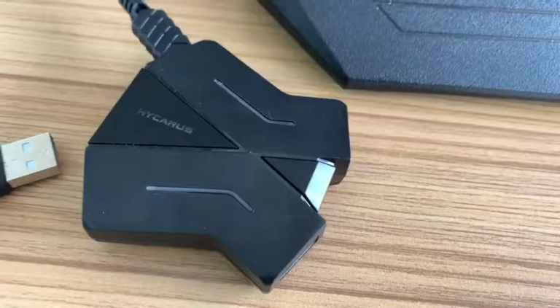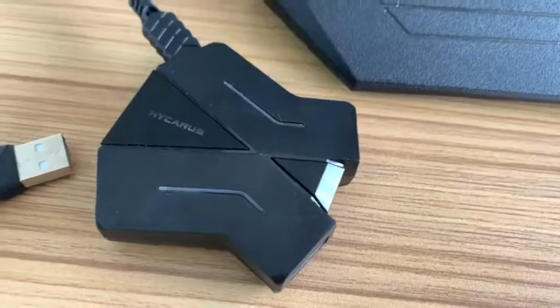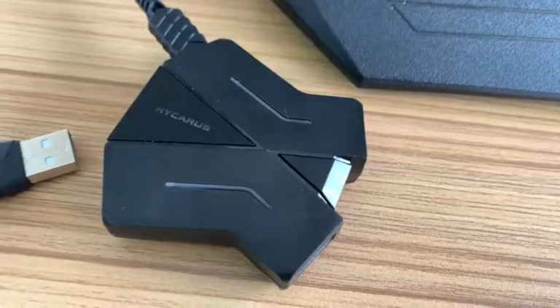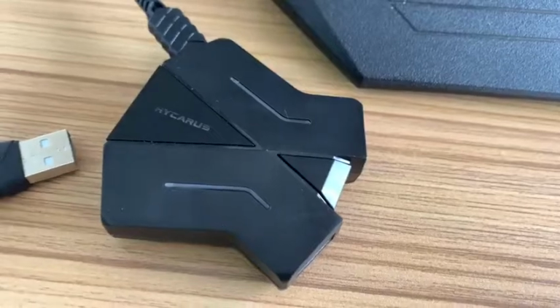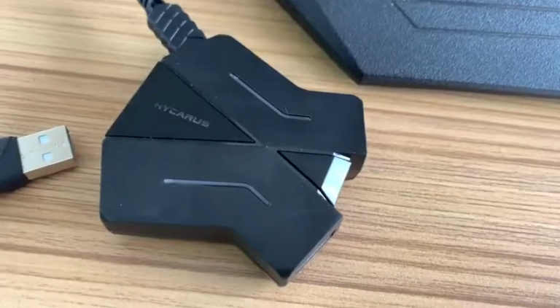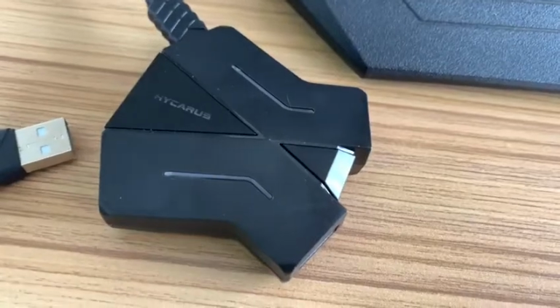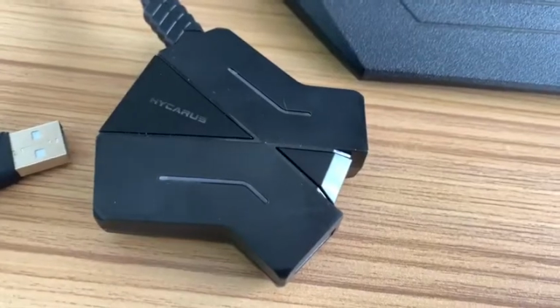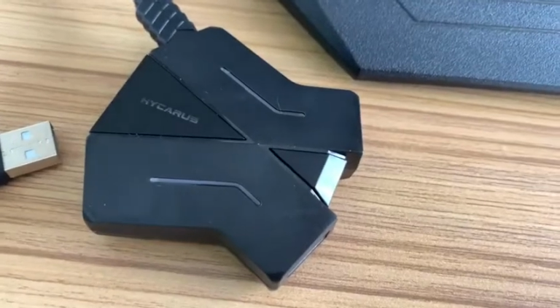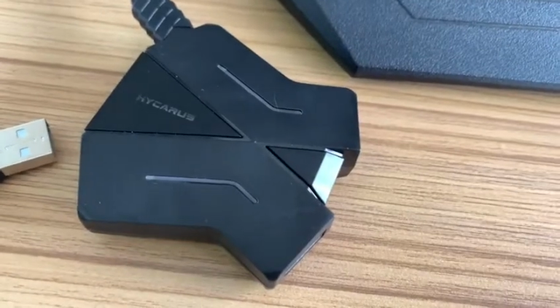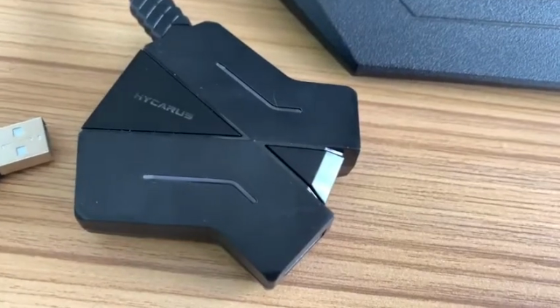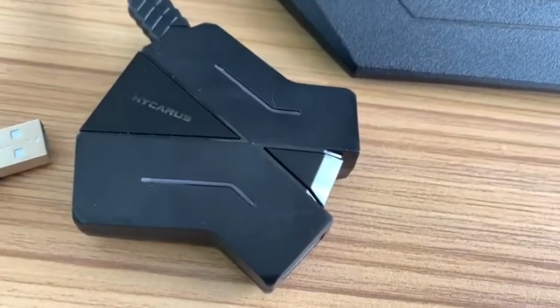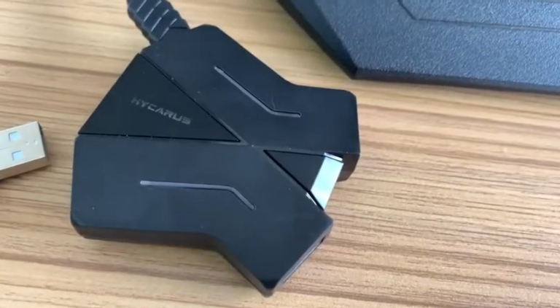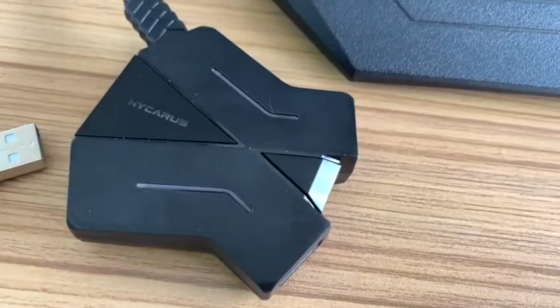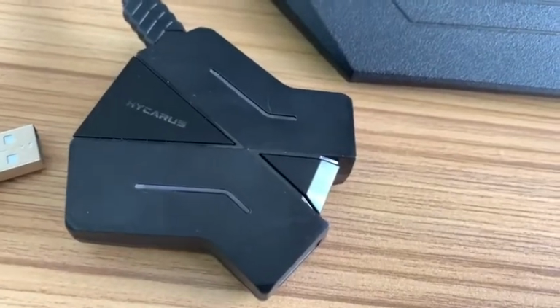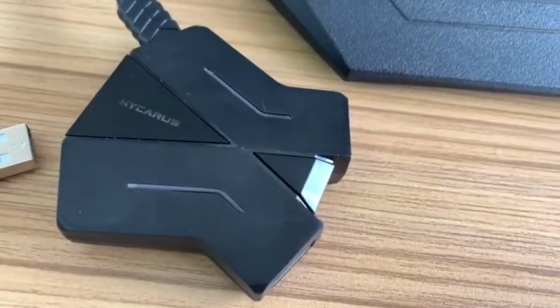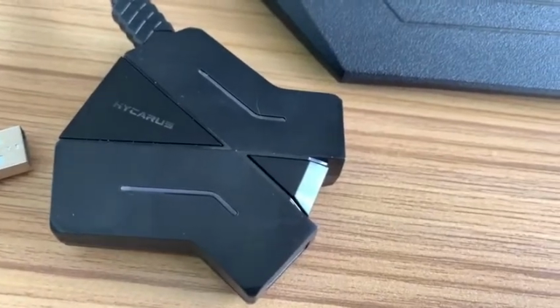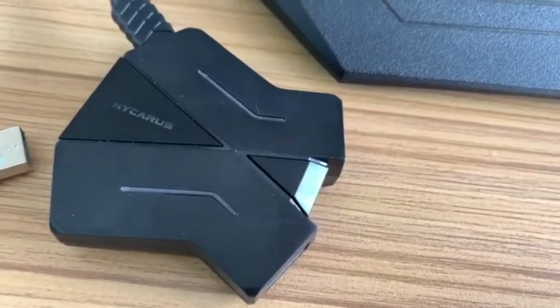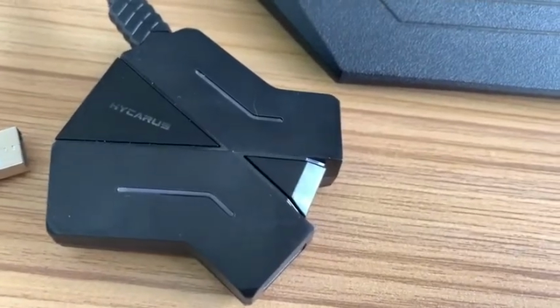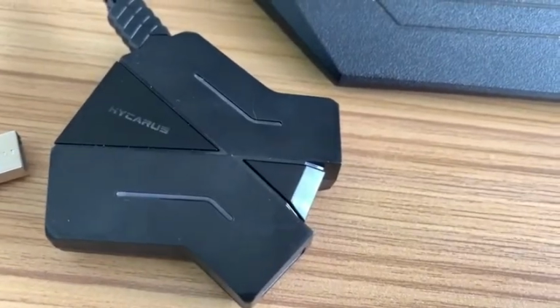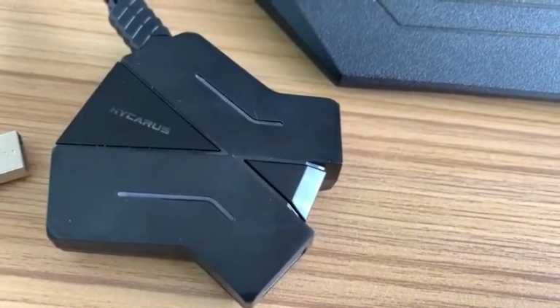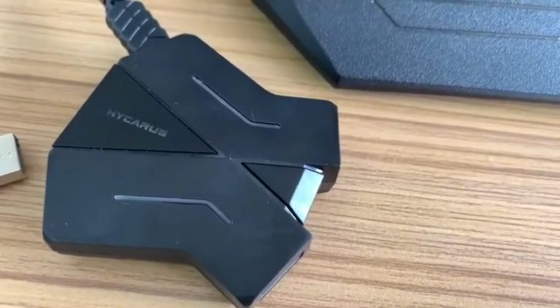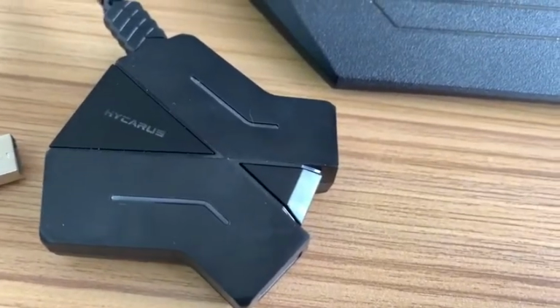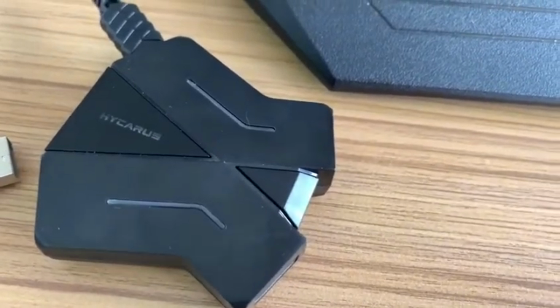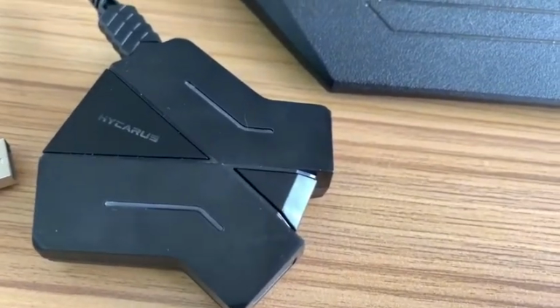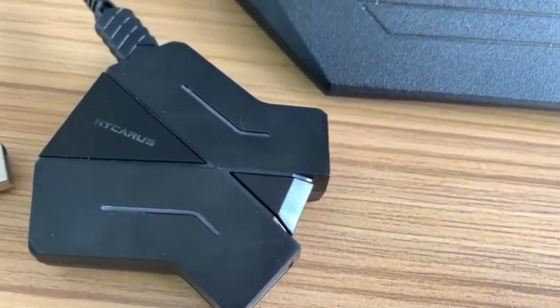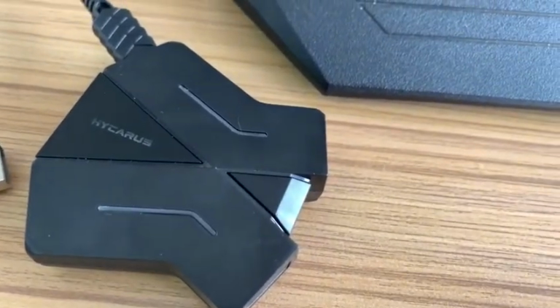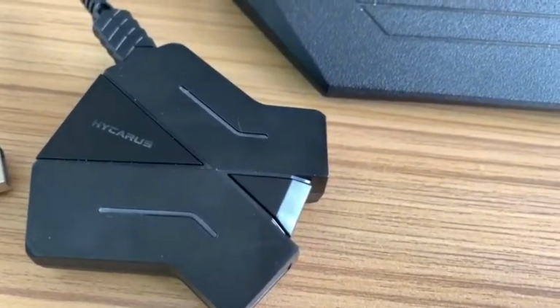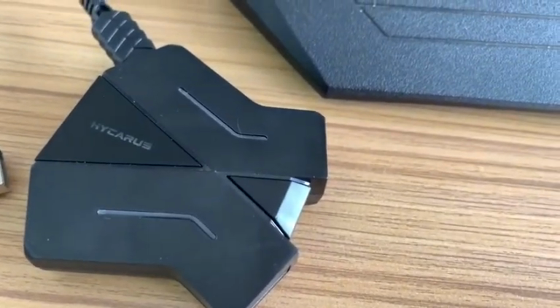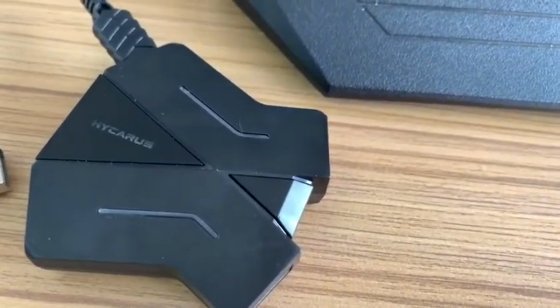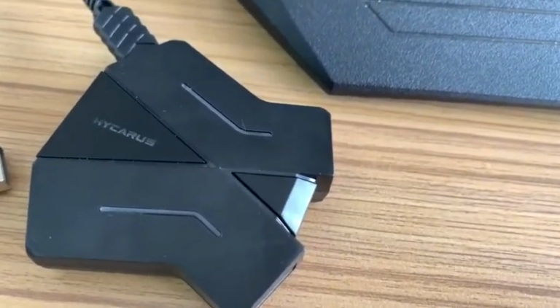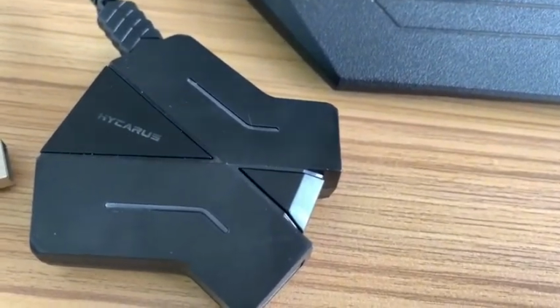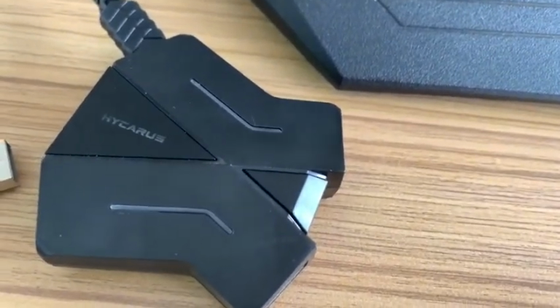Hello, this video shows how to upgrade the HiCross keyboard and mouse adapter.